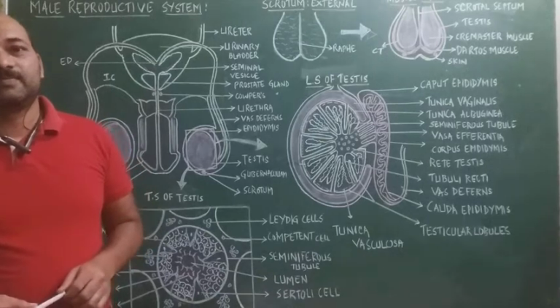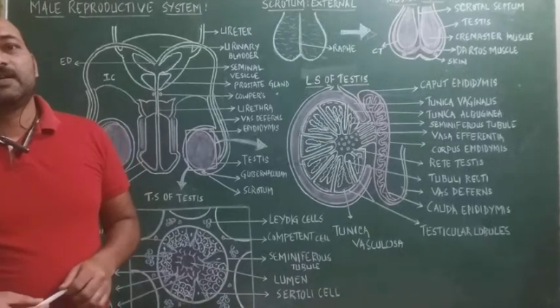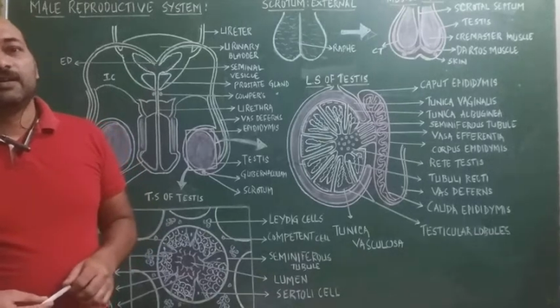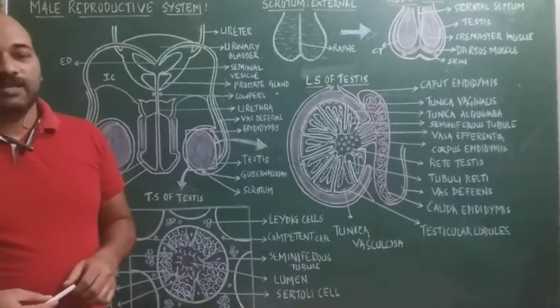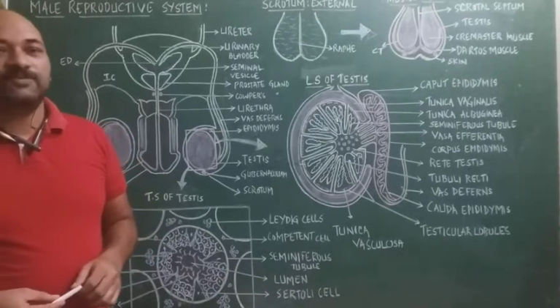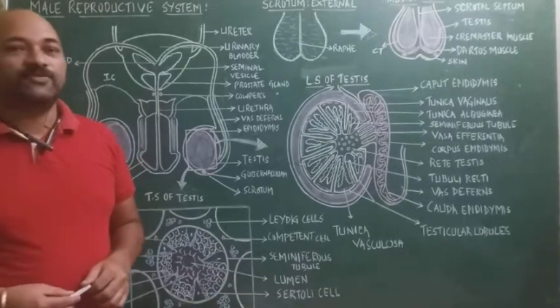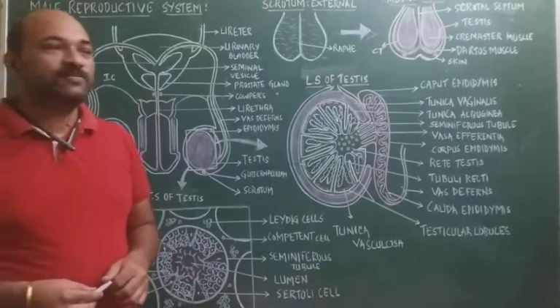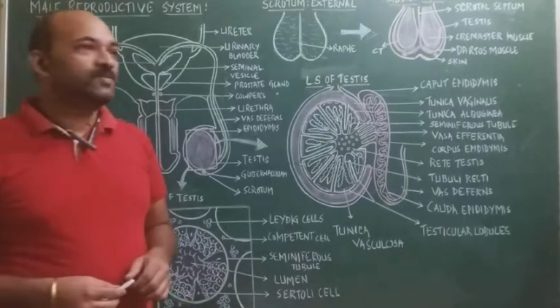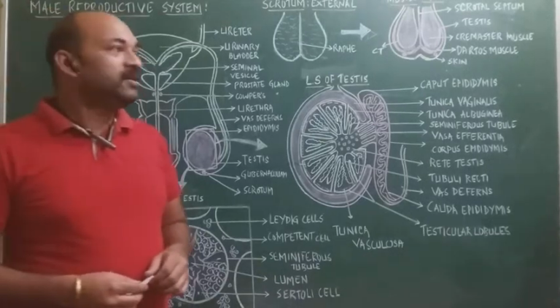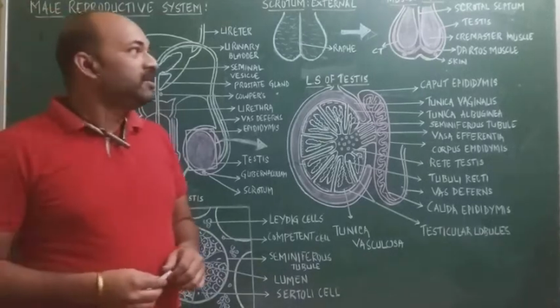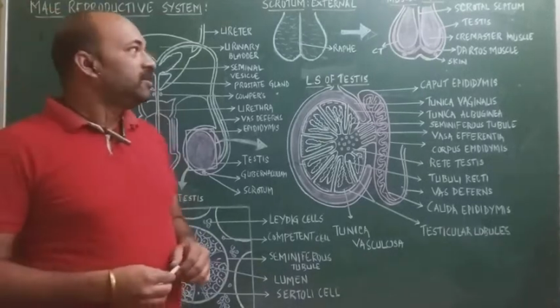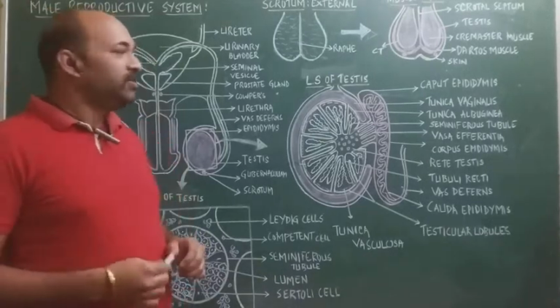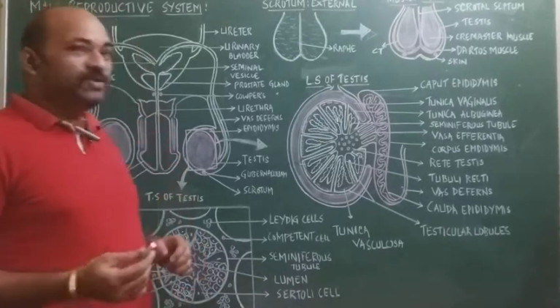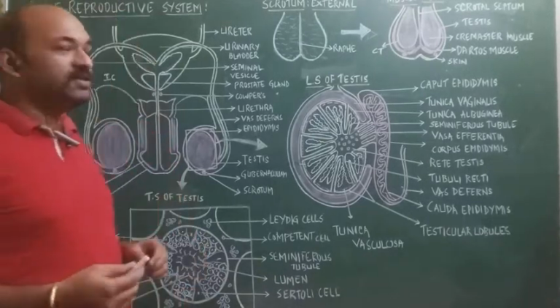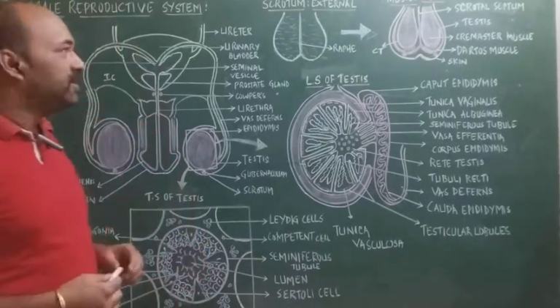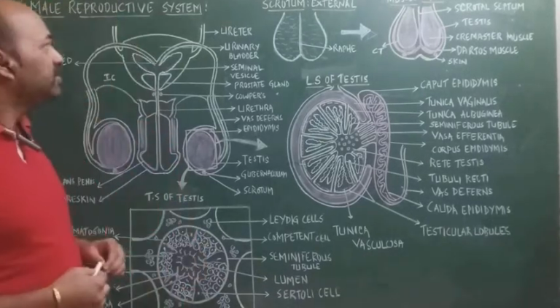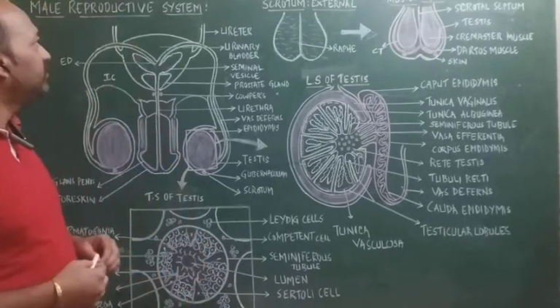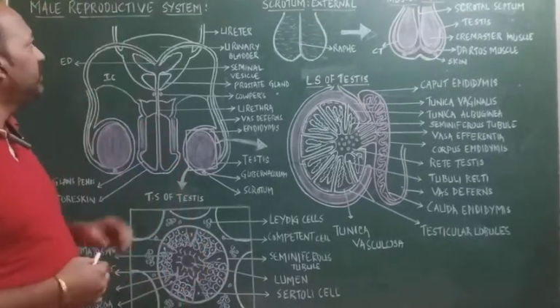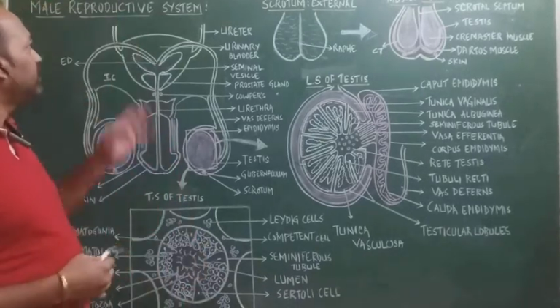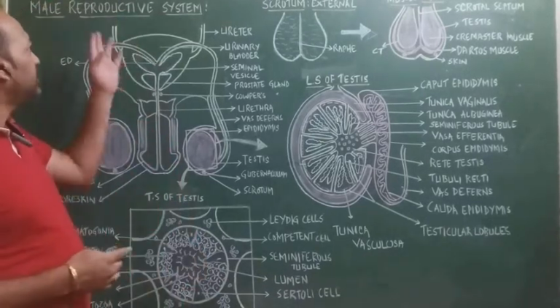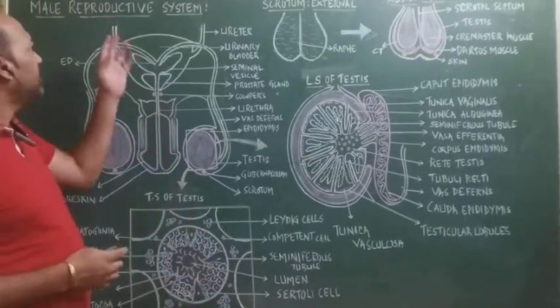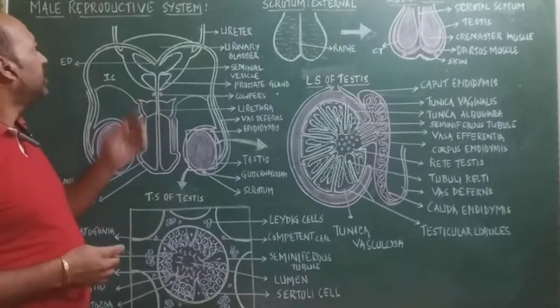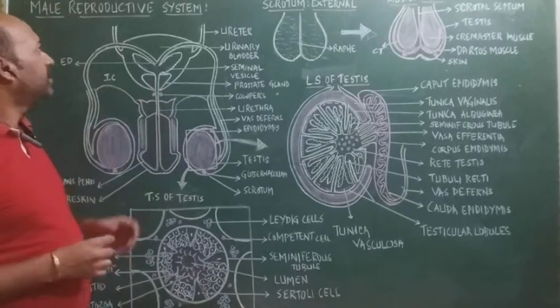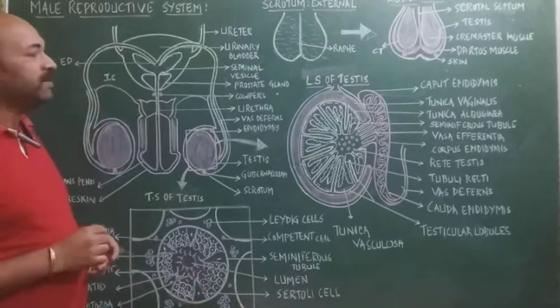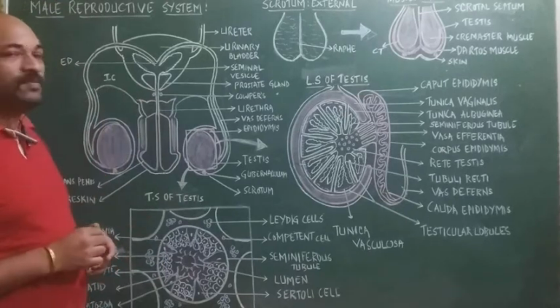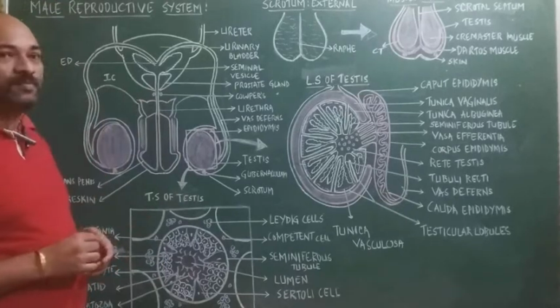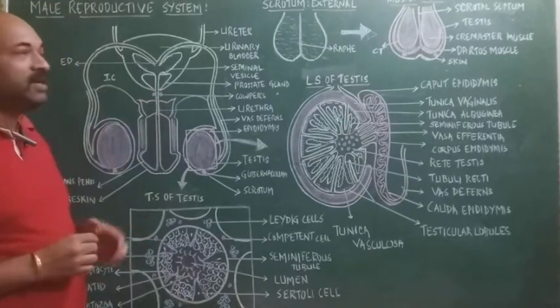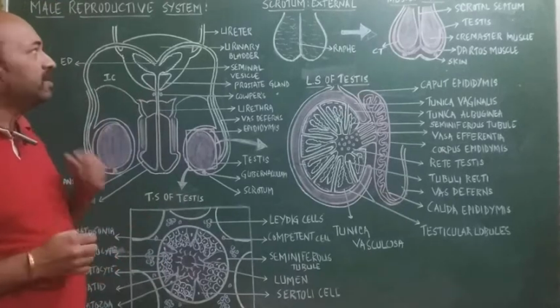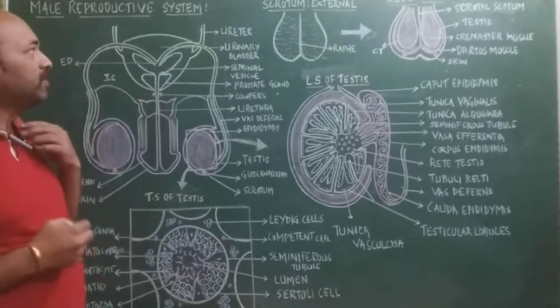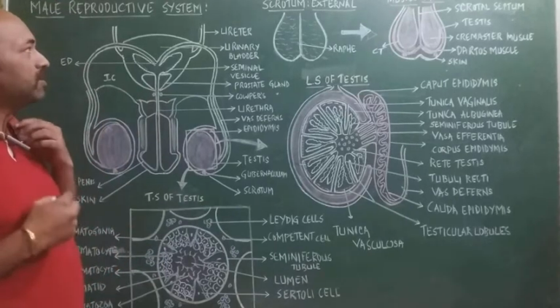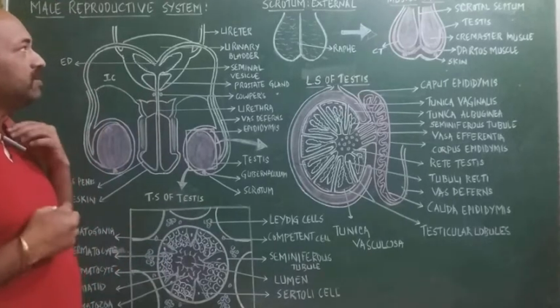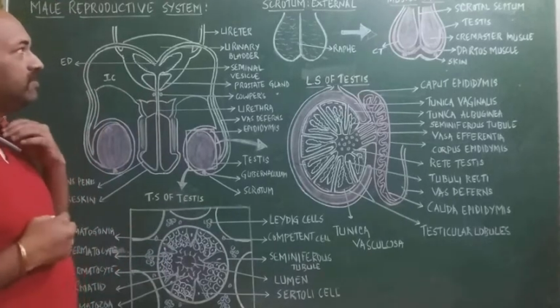Hi everyone. In today's class we will be discussing the male reproductive system.